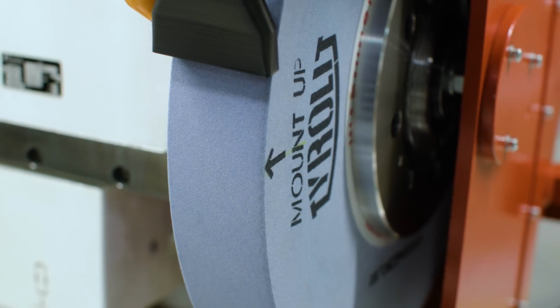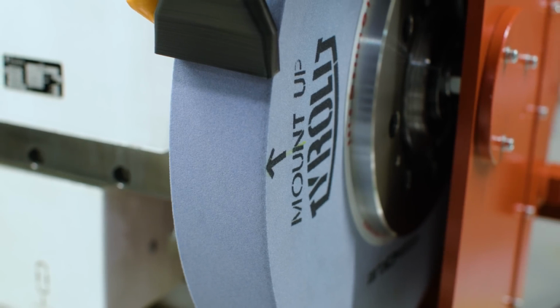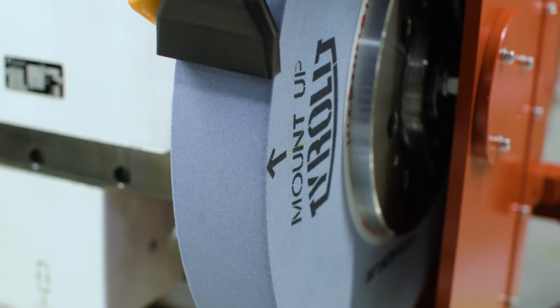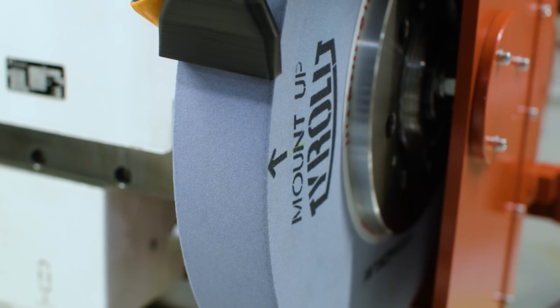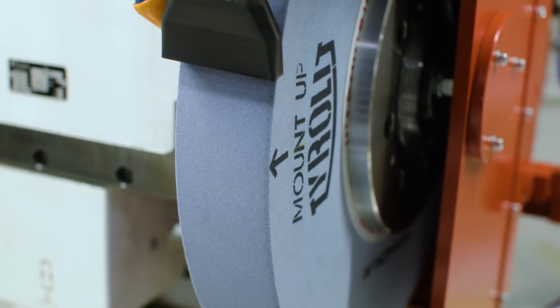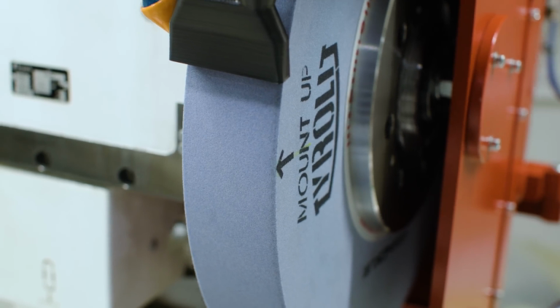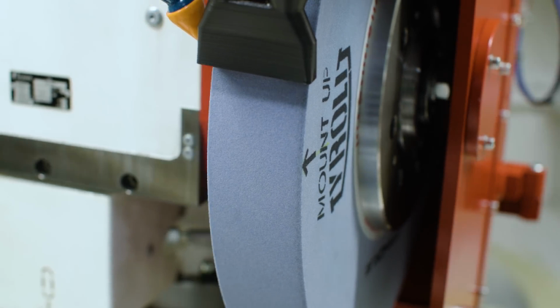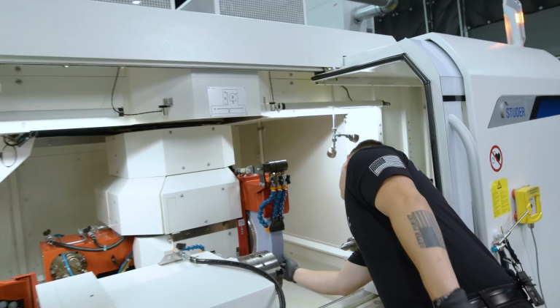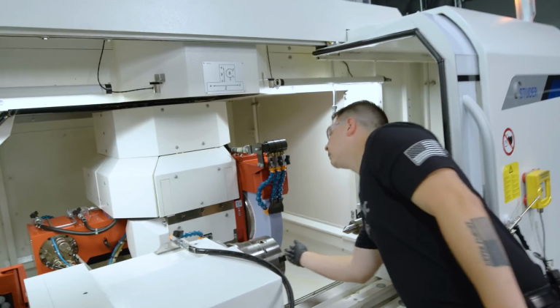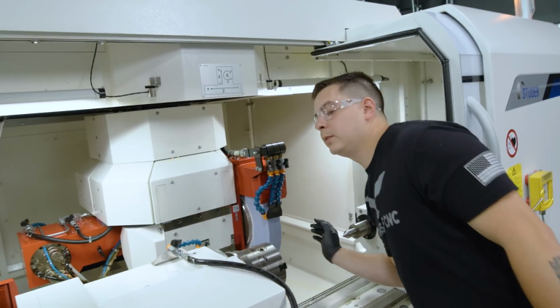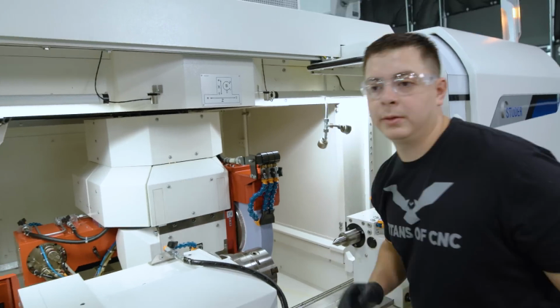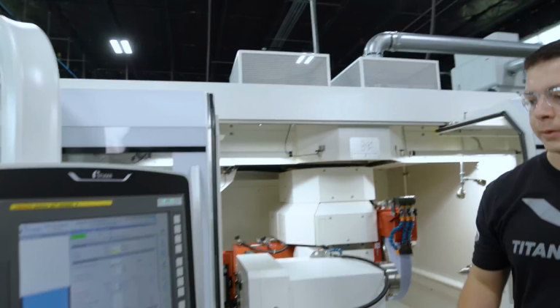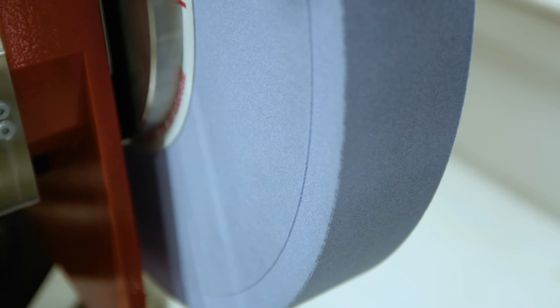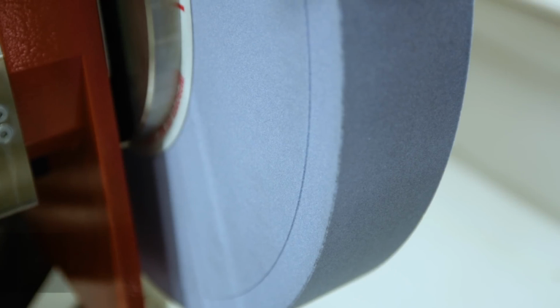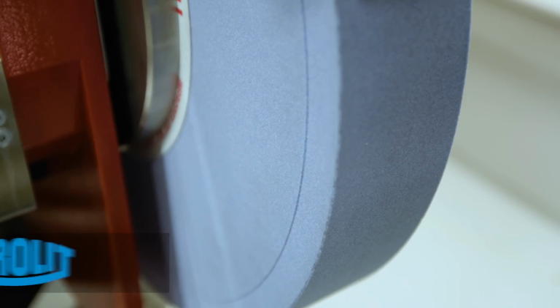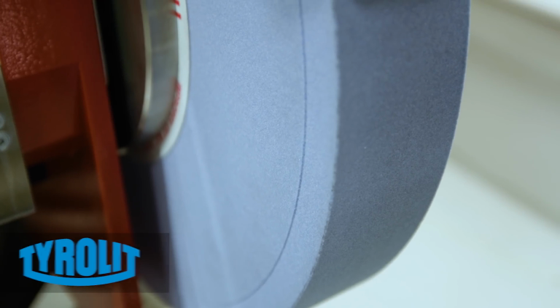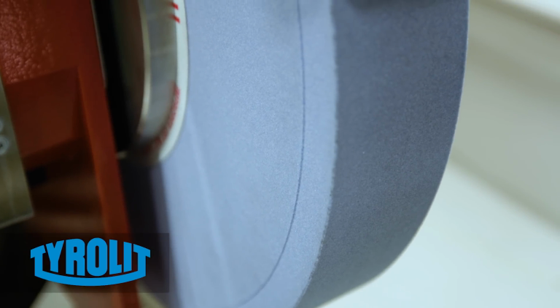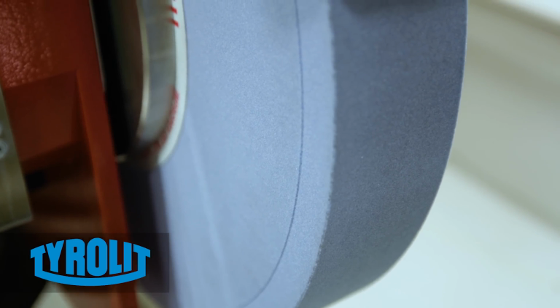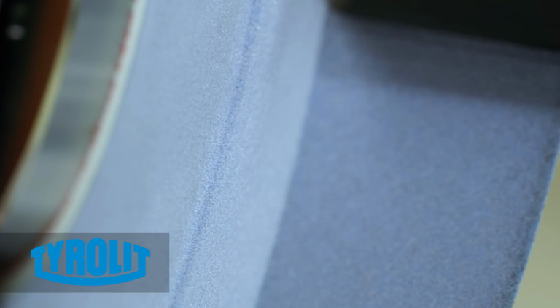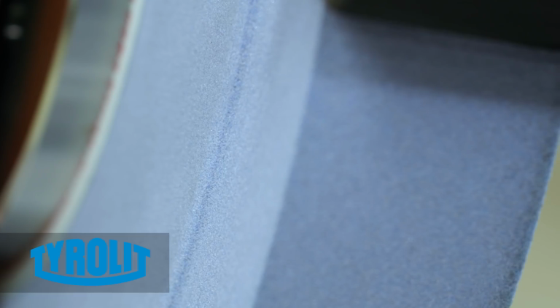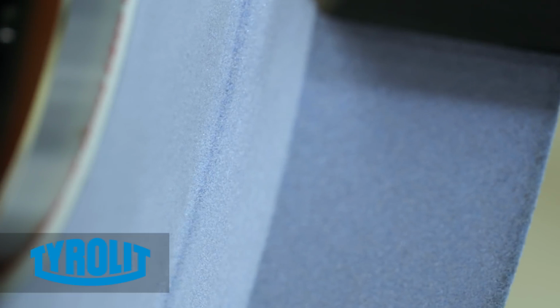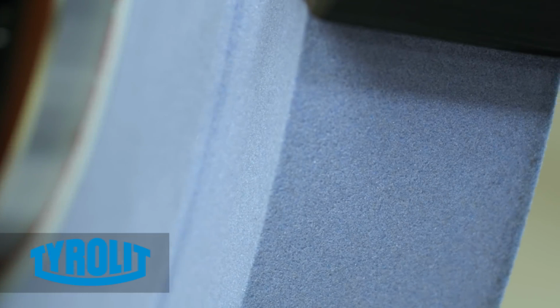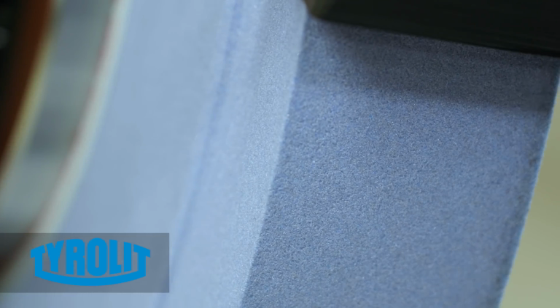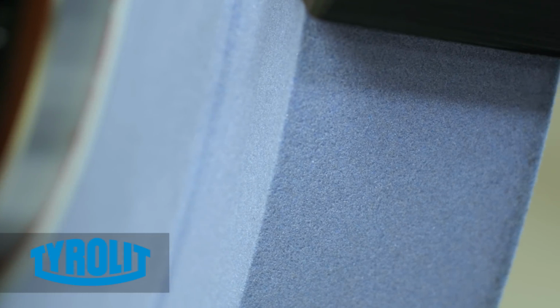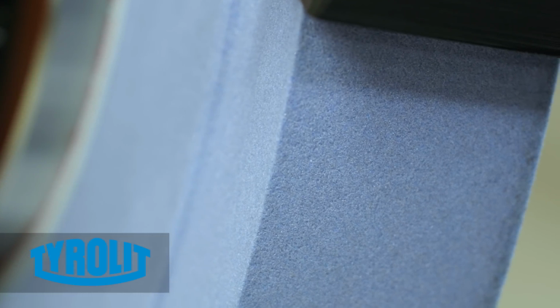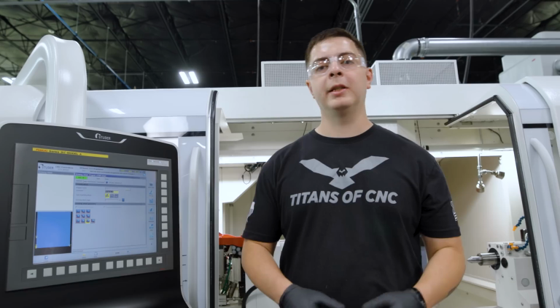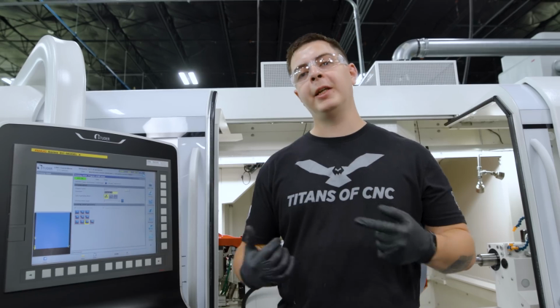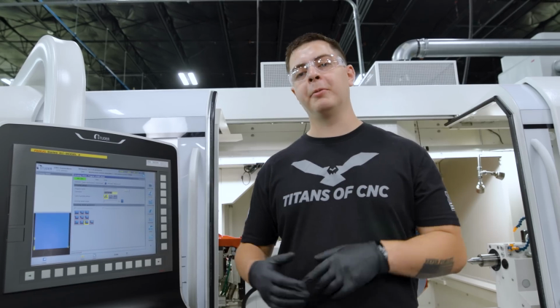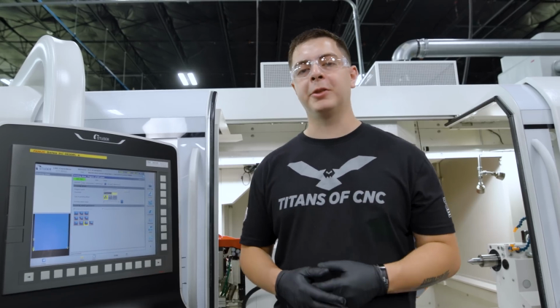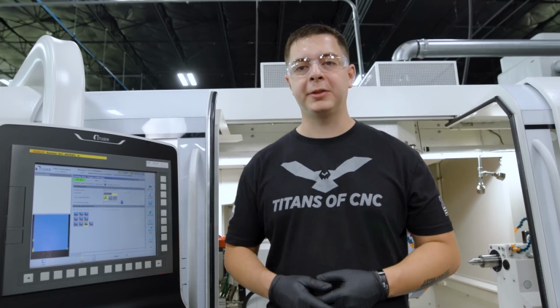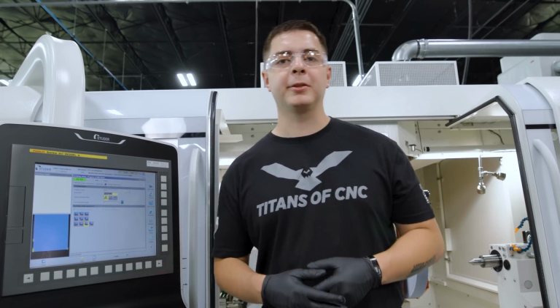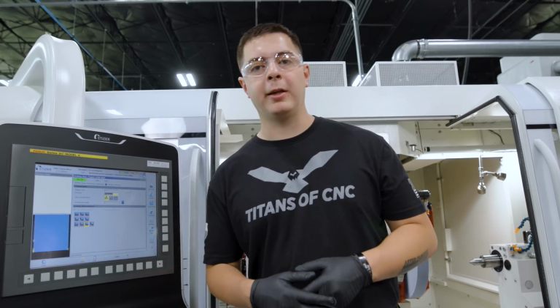I mounted a Tyrolit 80 grit H wheel and we're gonna put a Form 9 dress in it. Let's get into what the dress looks like.